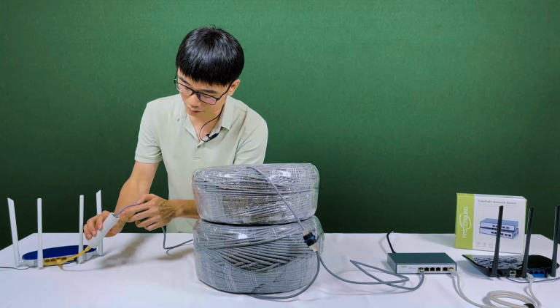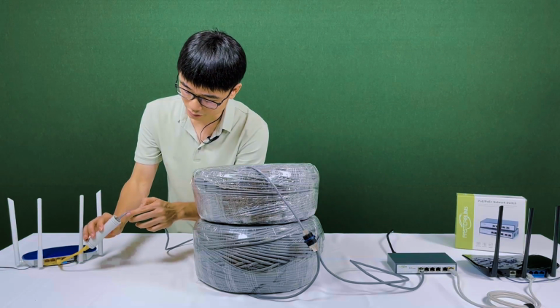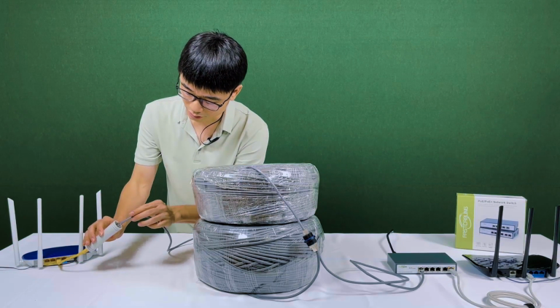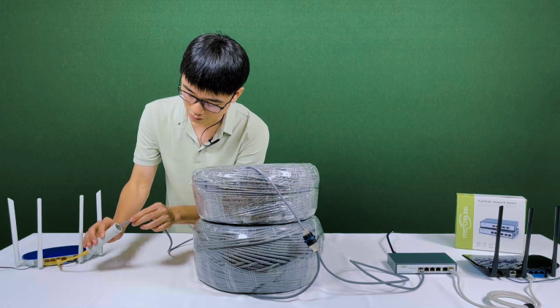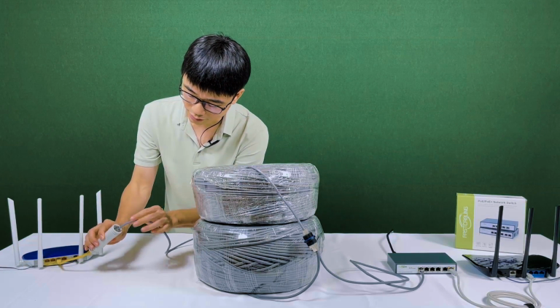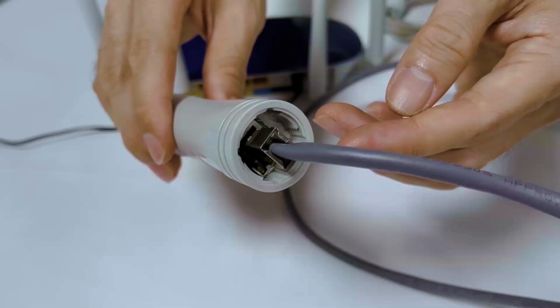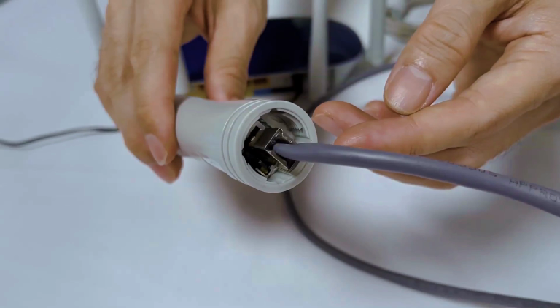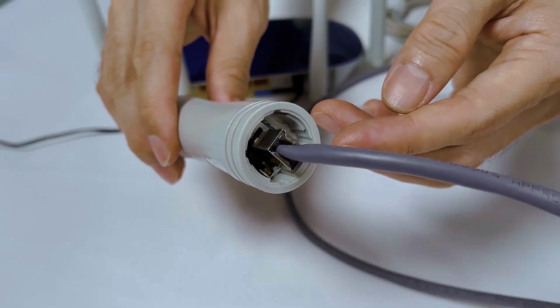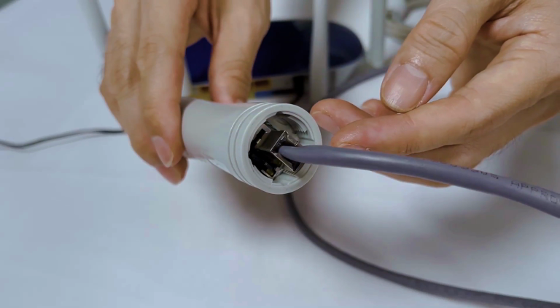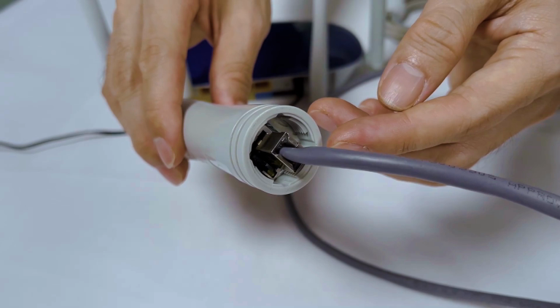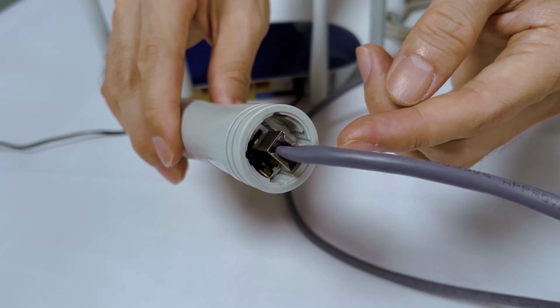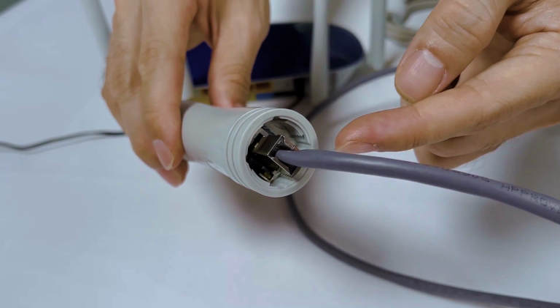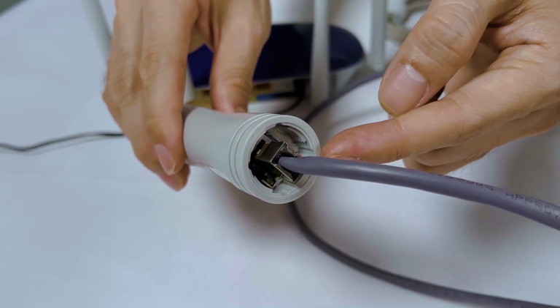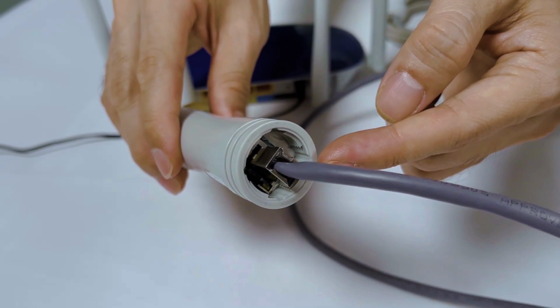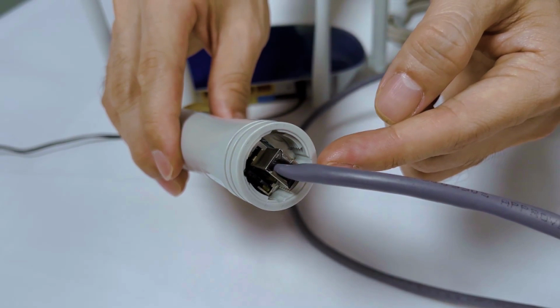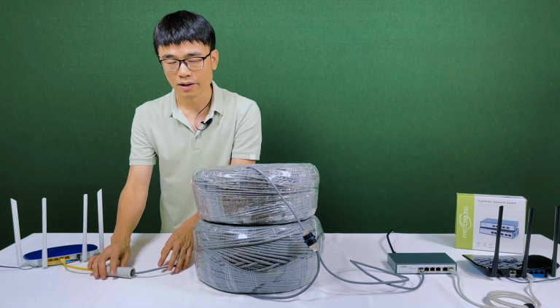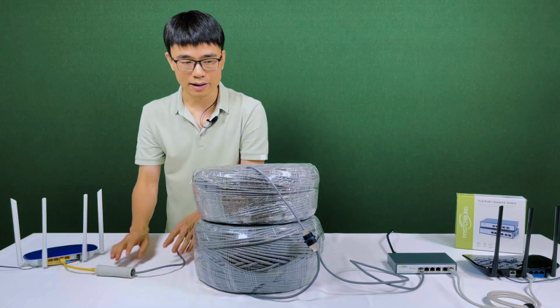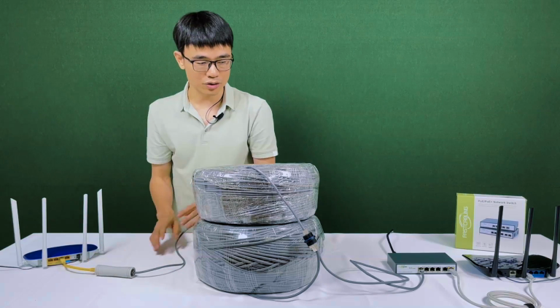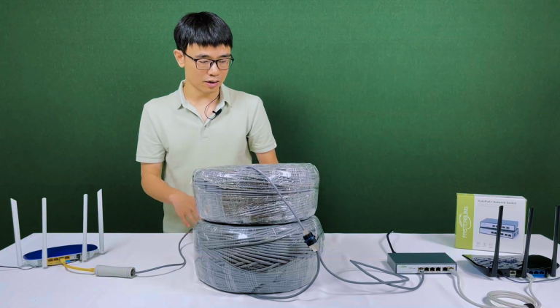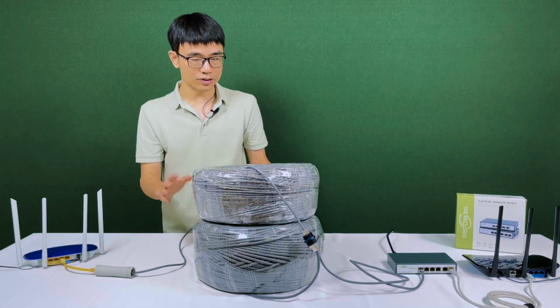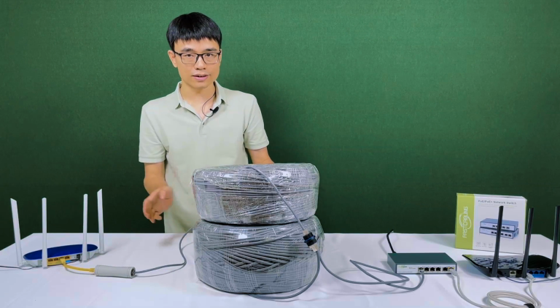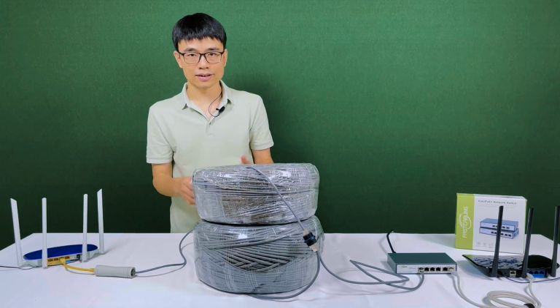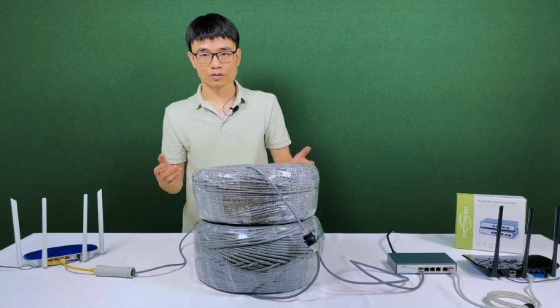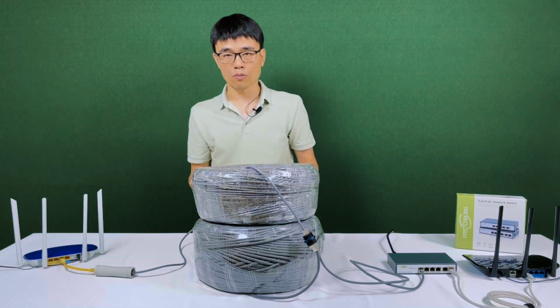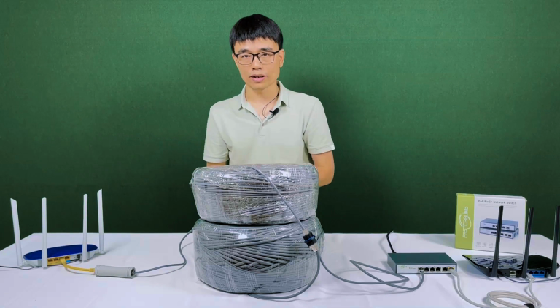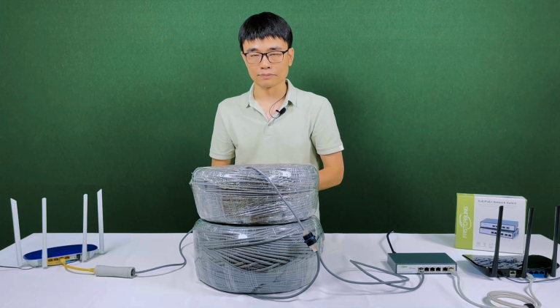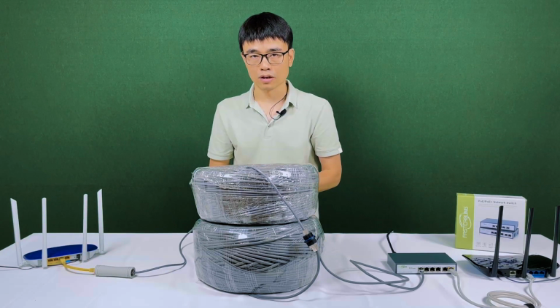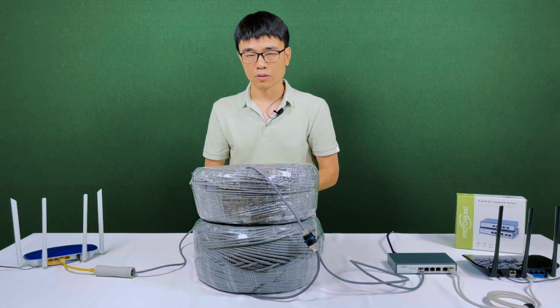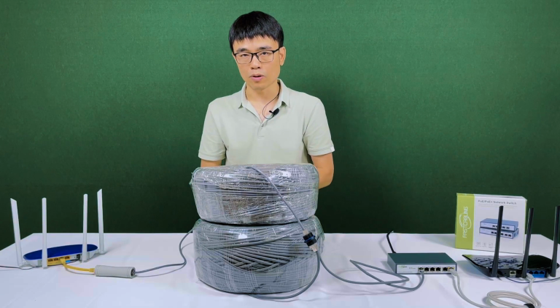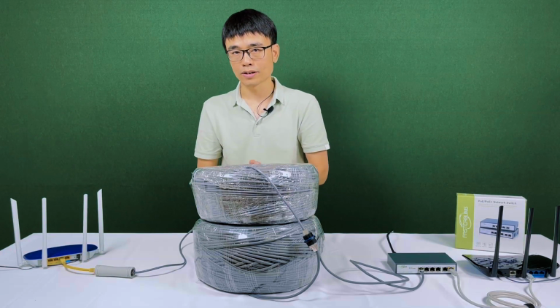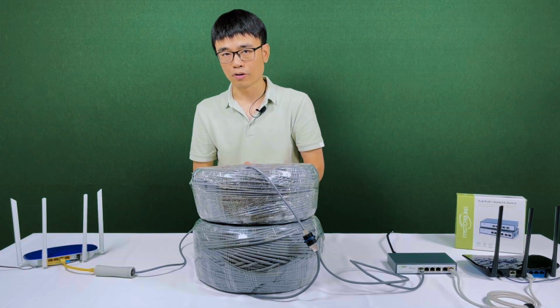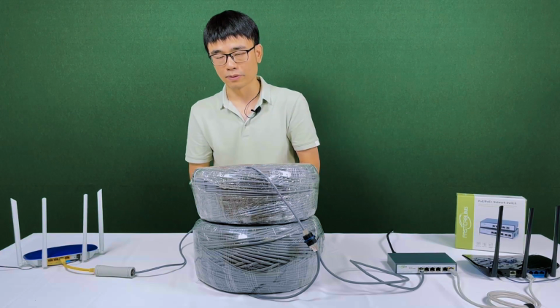Let's take a look at the indicator. You can see the indicator is off — the whole system is not working. What's the problem?